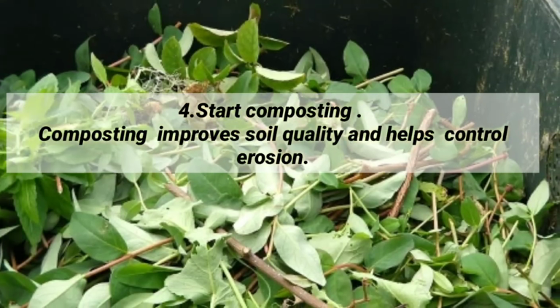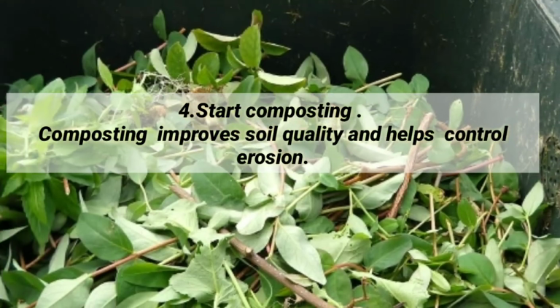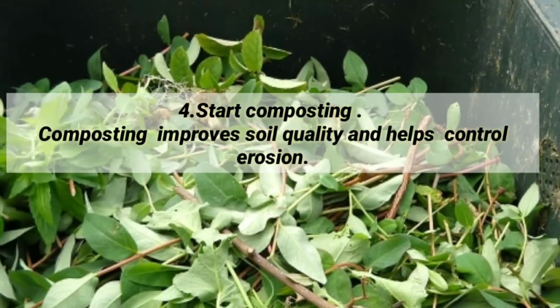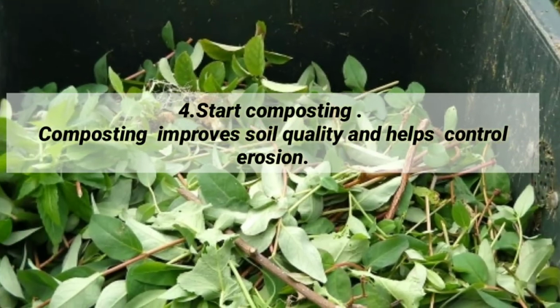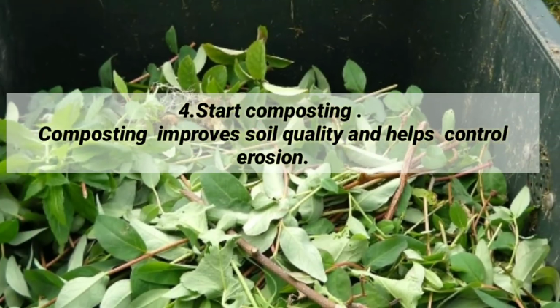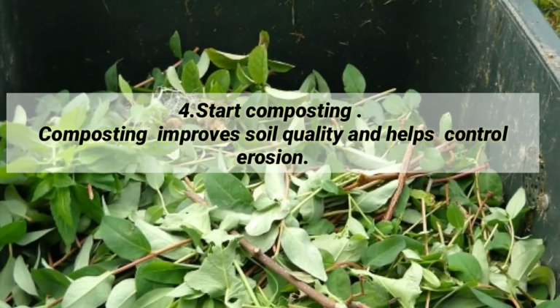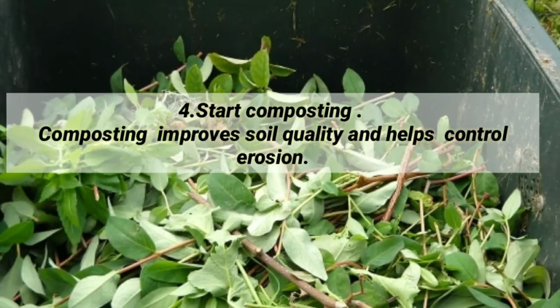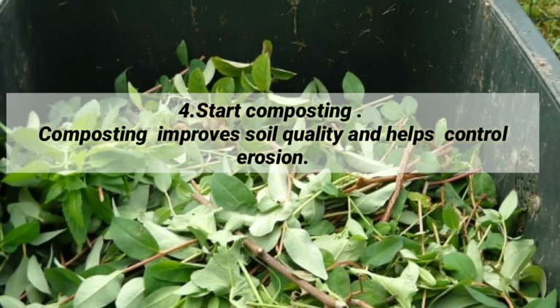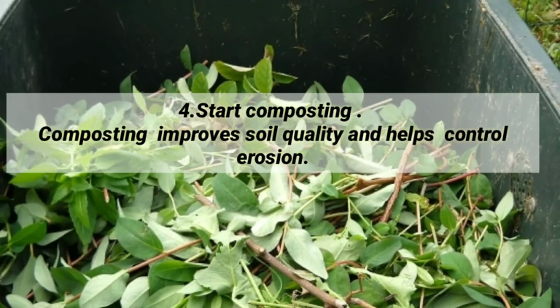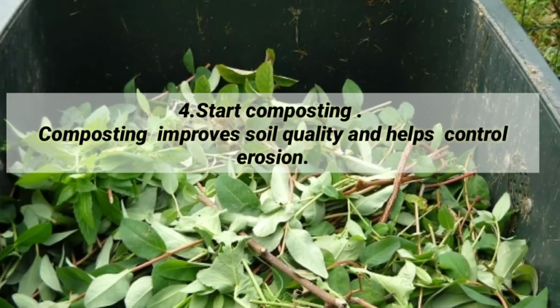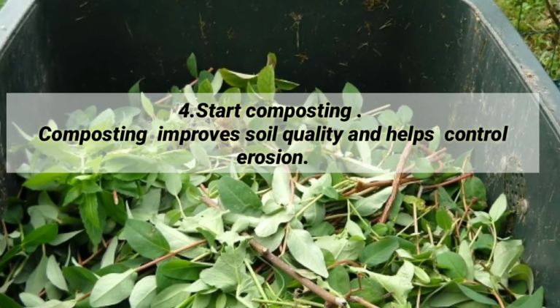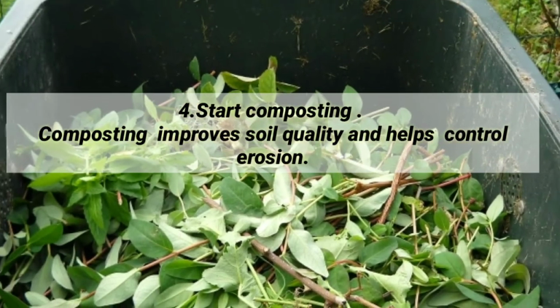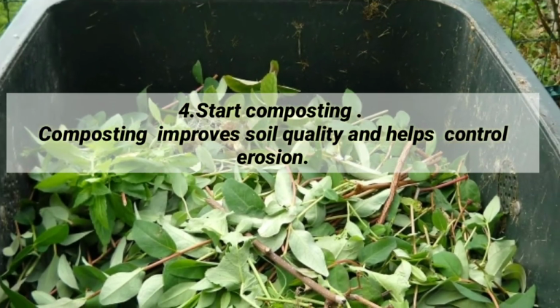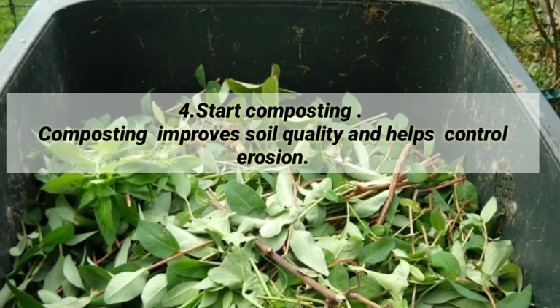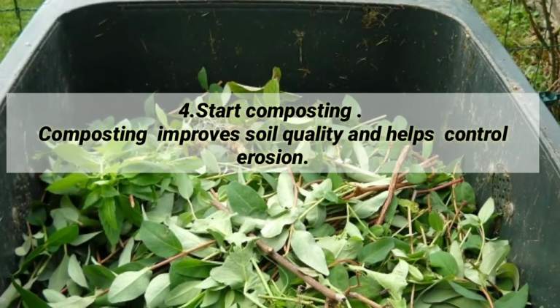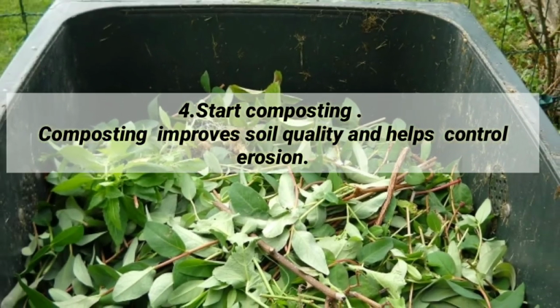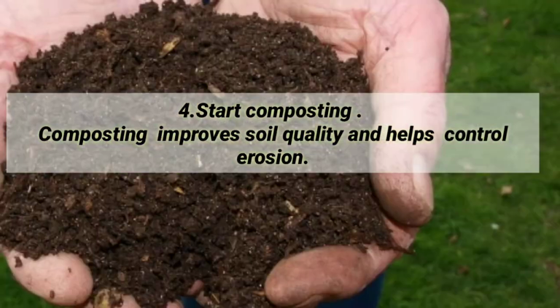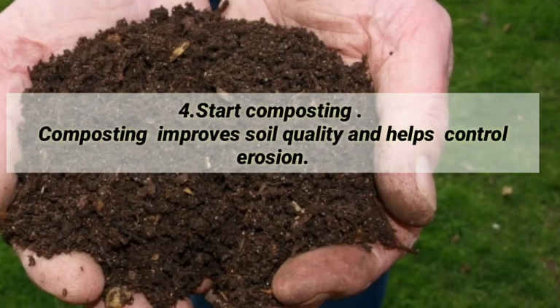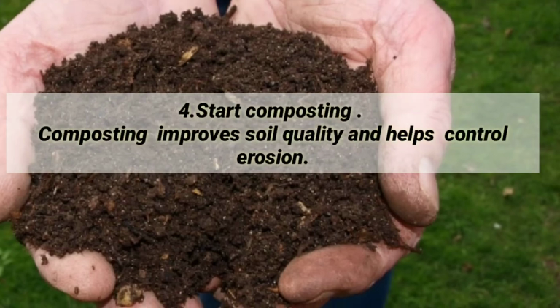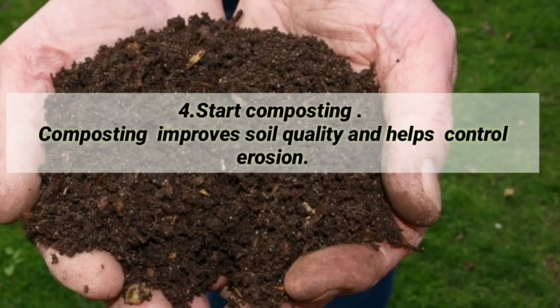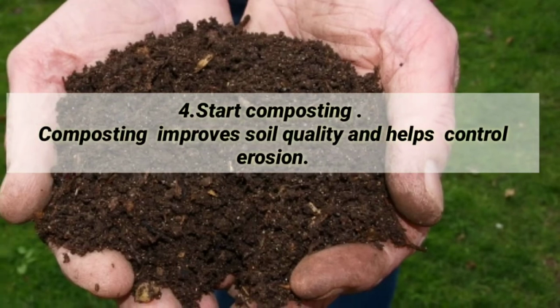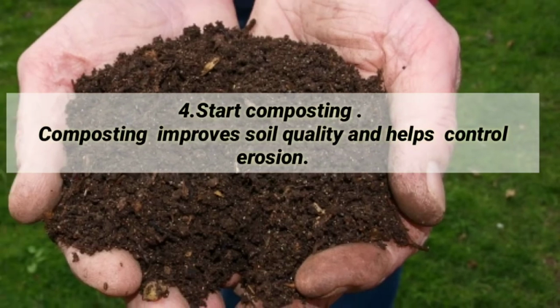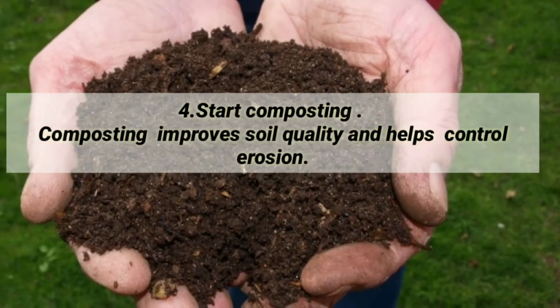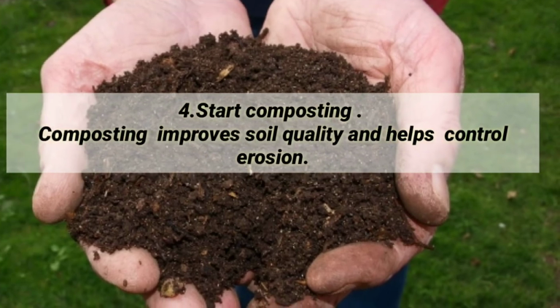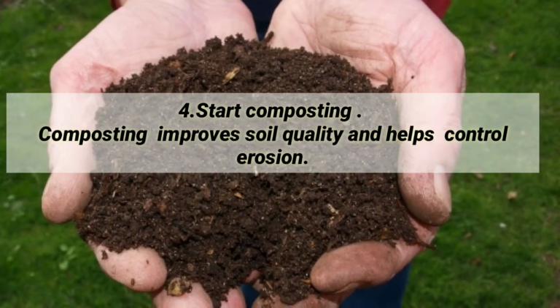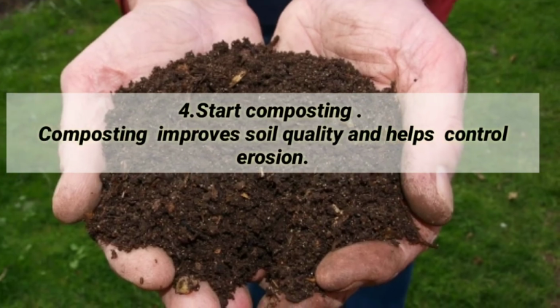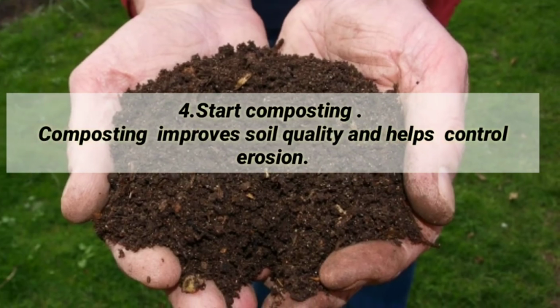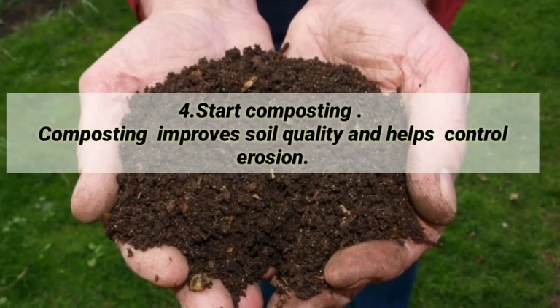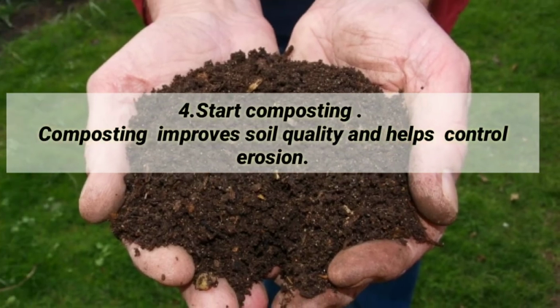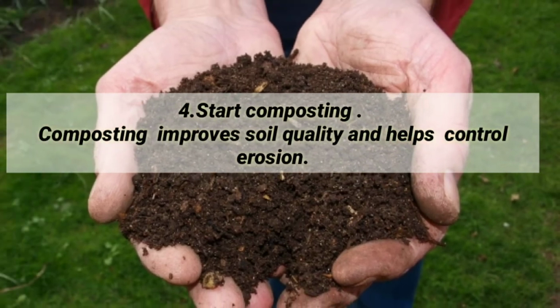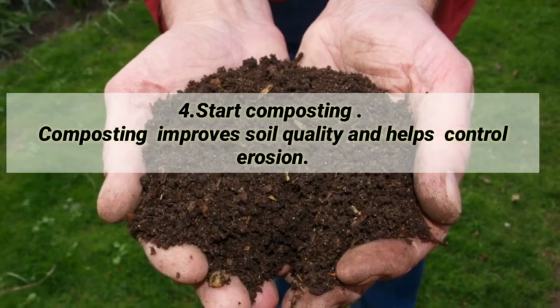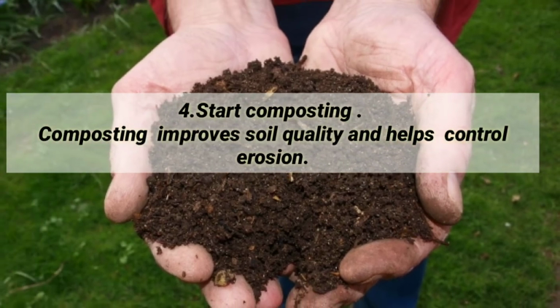Start composting. Composting improves soil quality and helps control erosion.